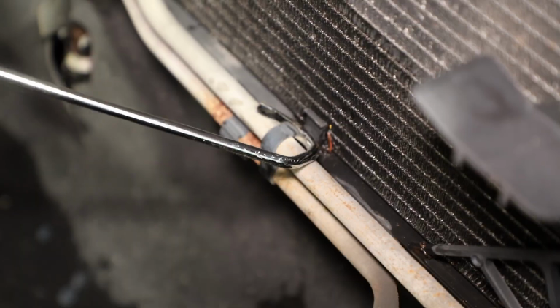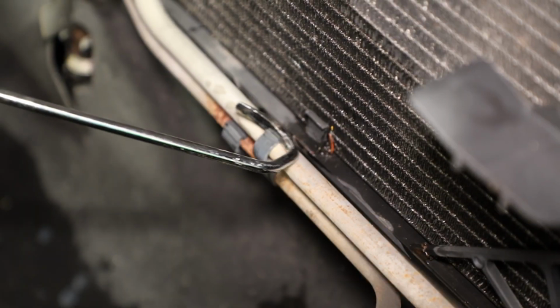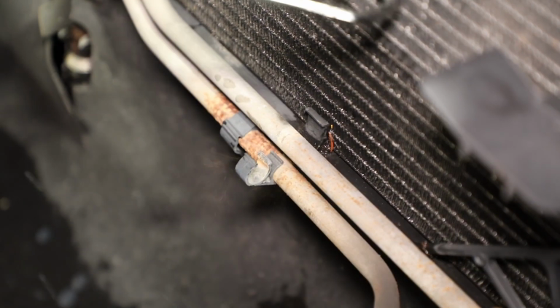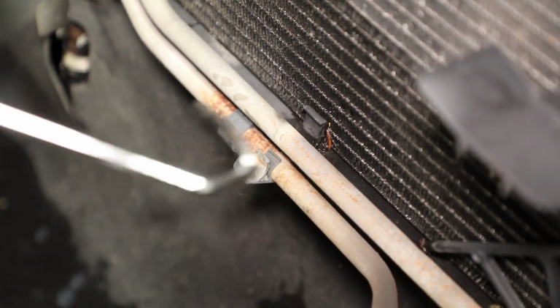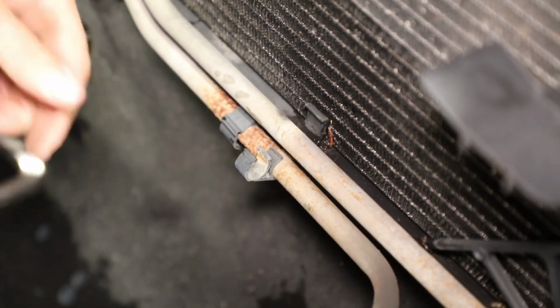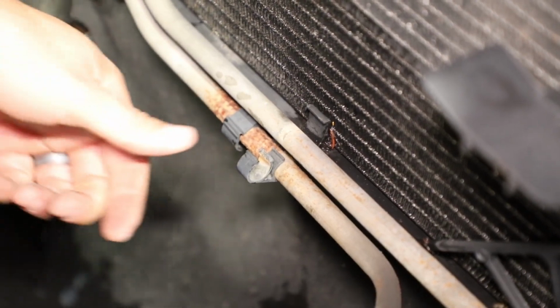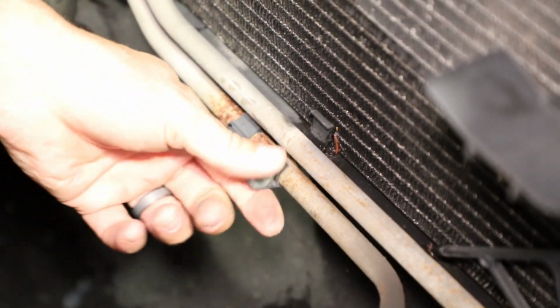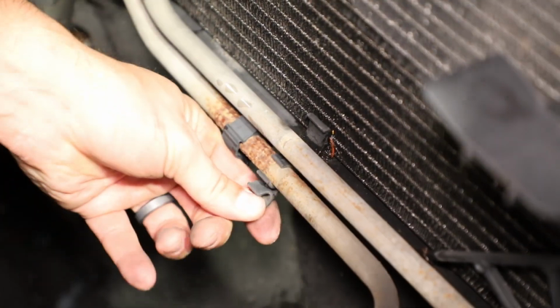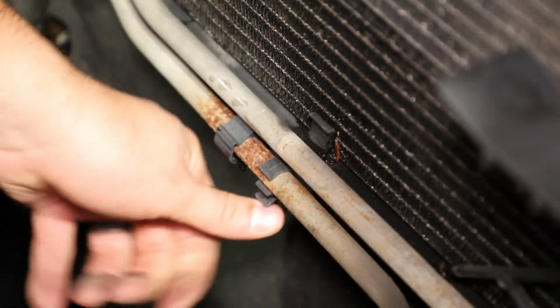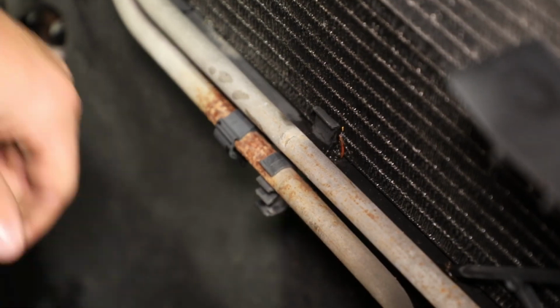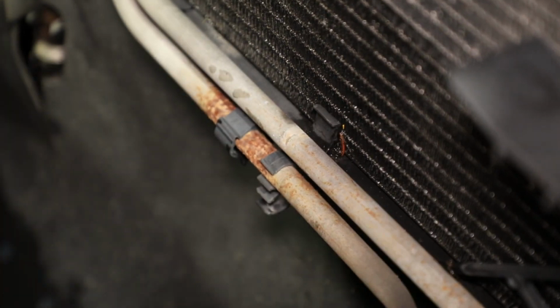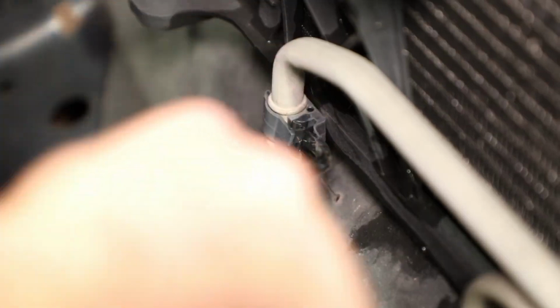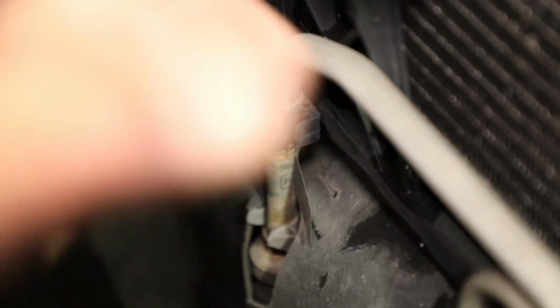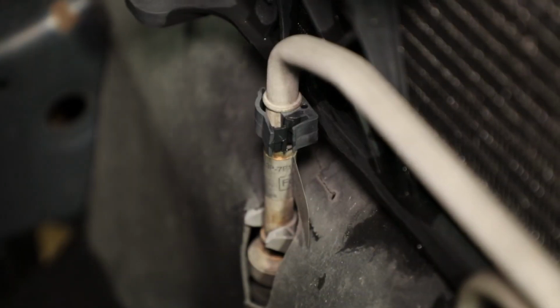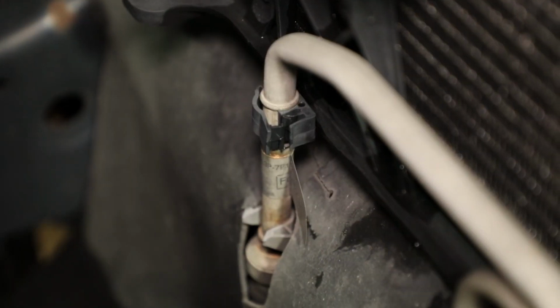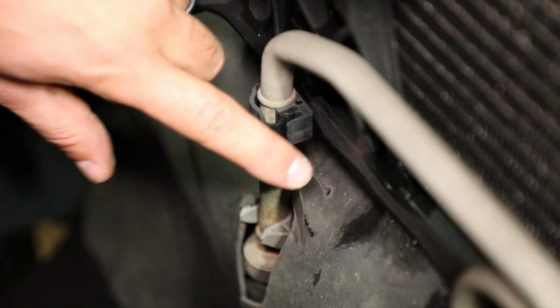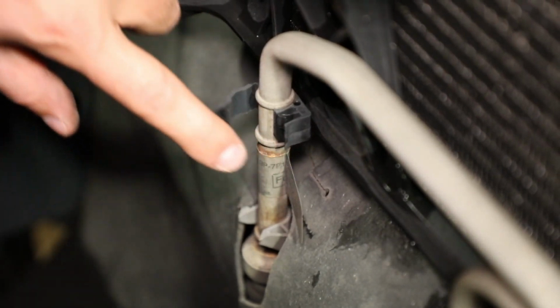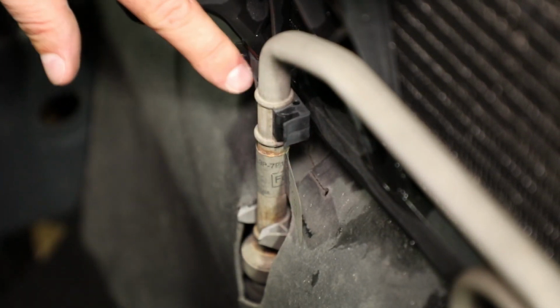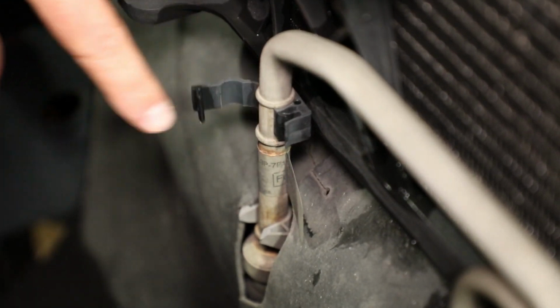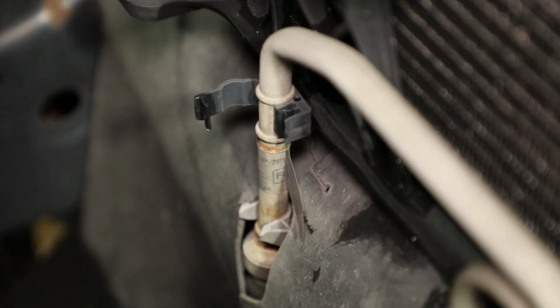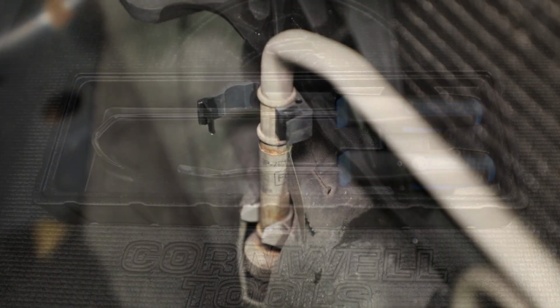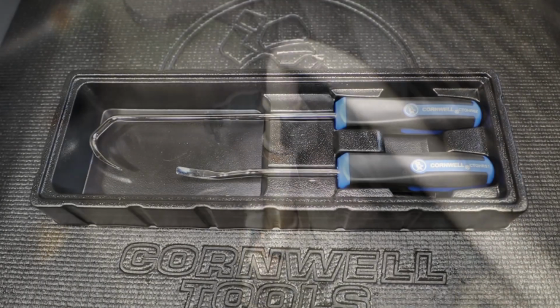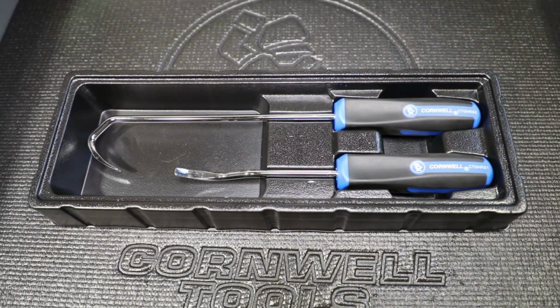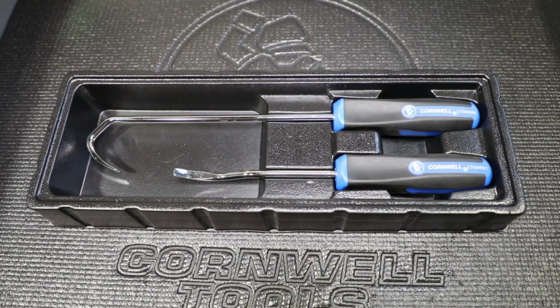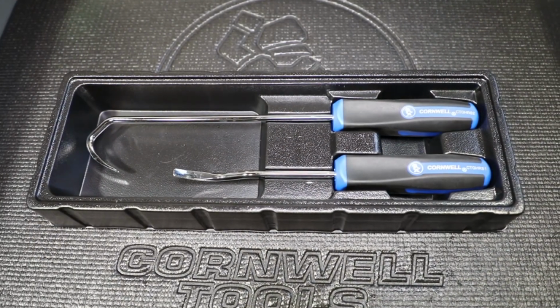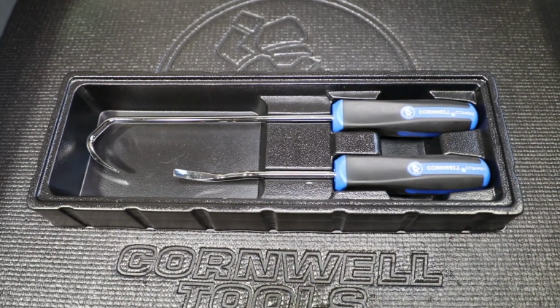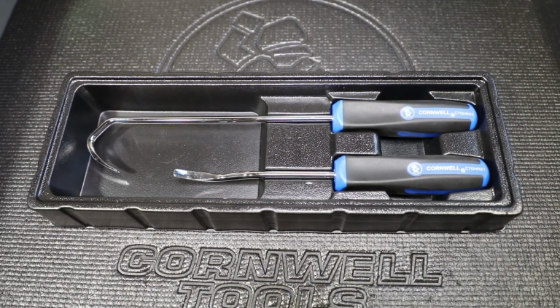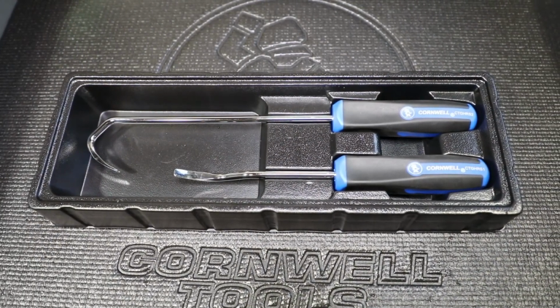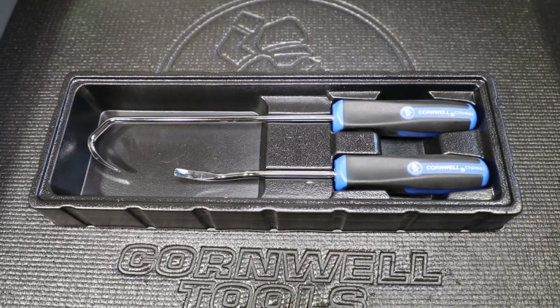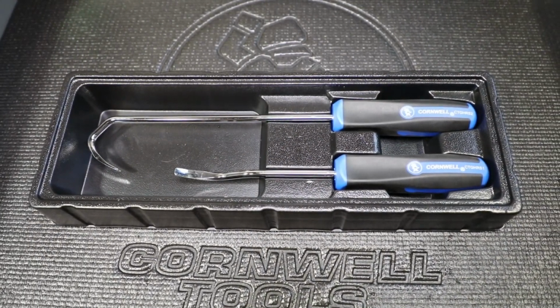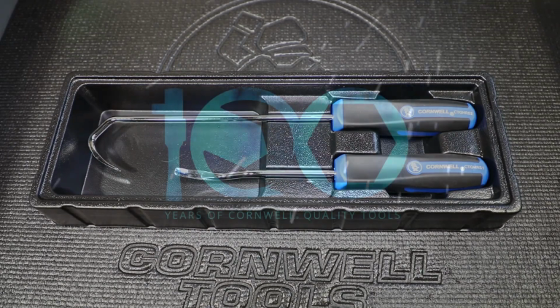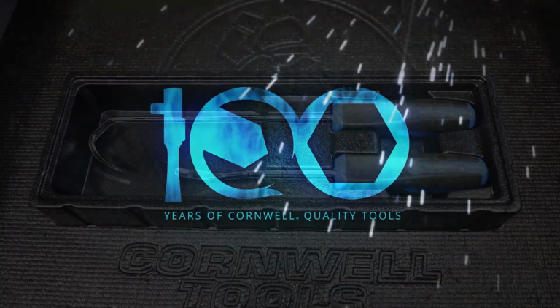It can also be used to remove moldings, clips, clamps, seals, and more. It's available today from your local Cornwell dealer.